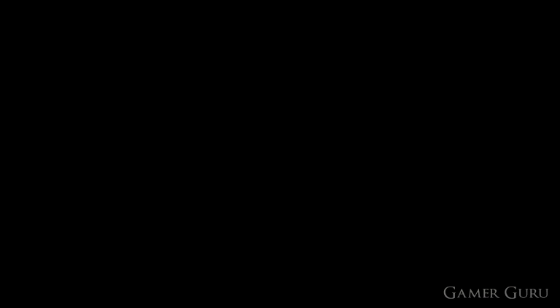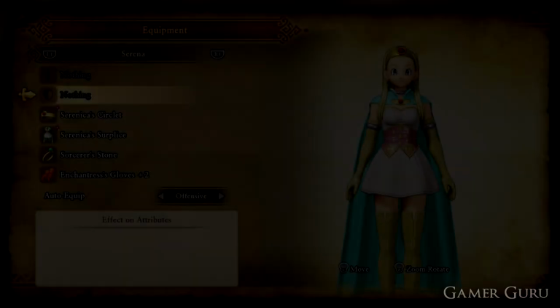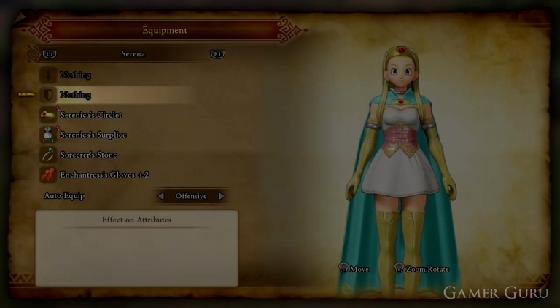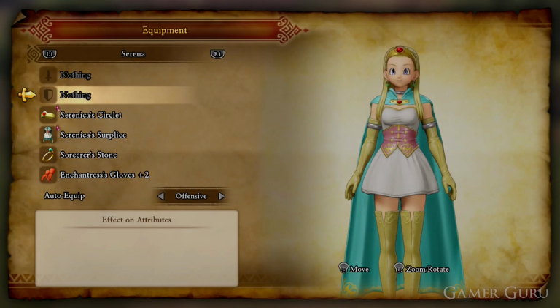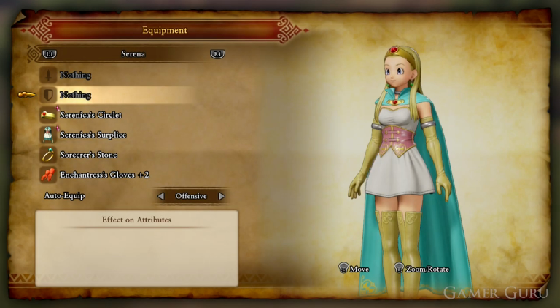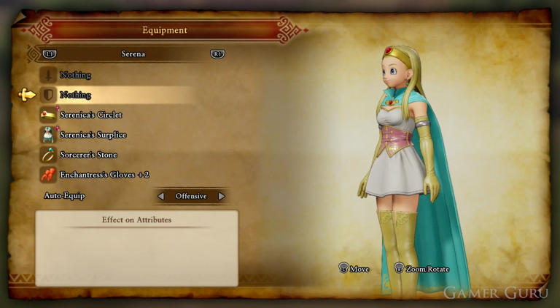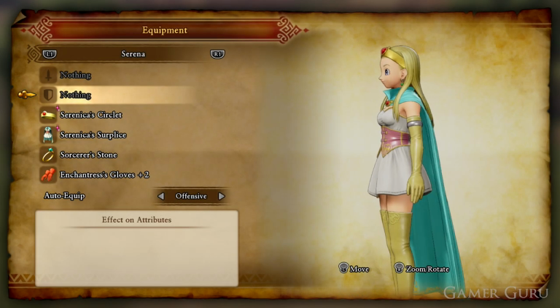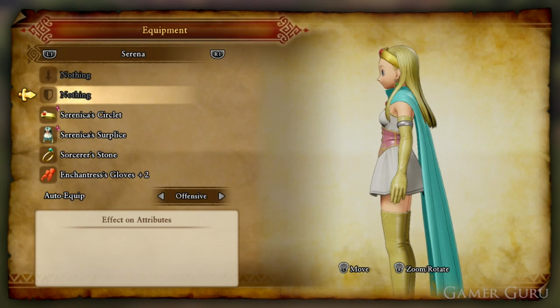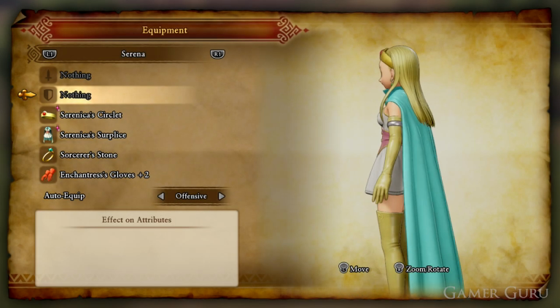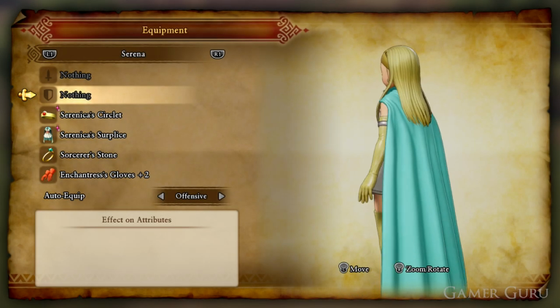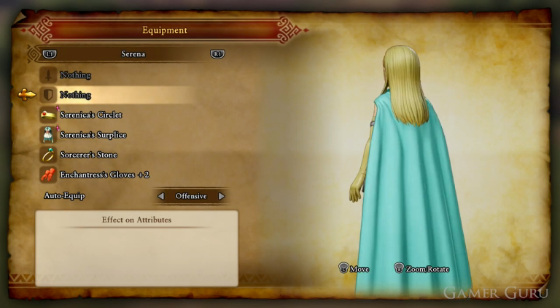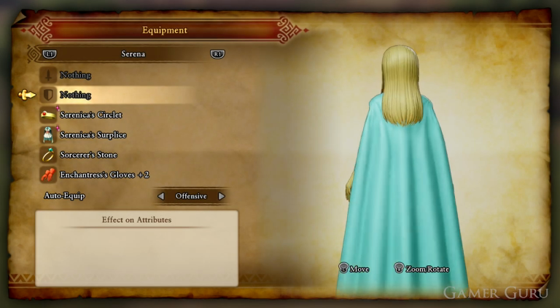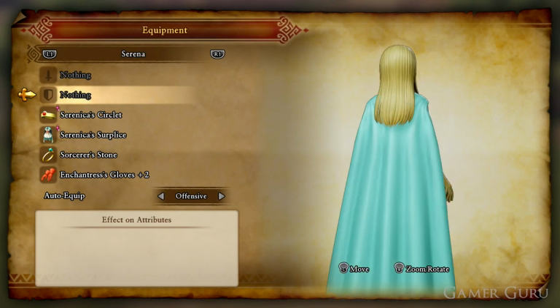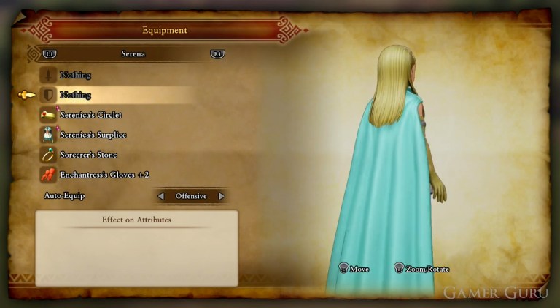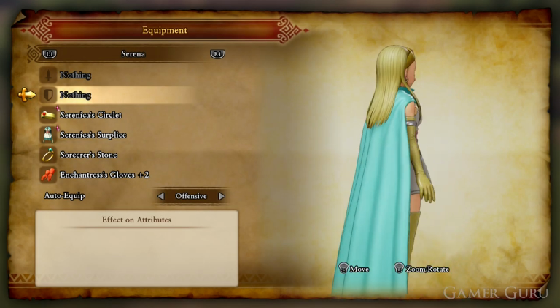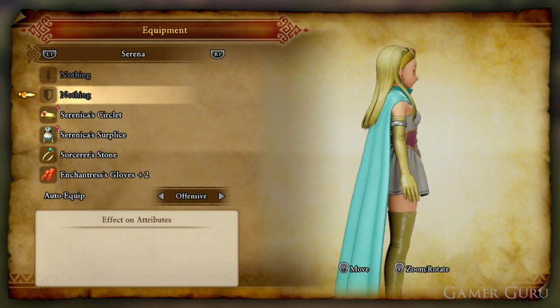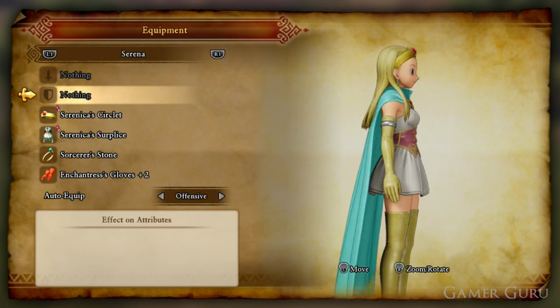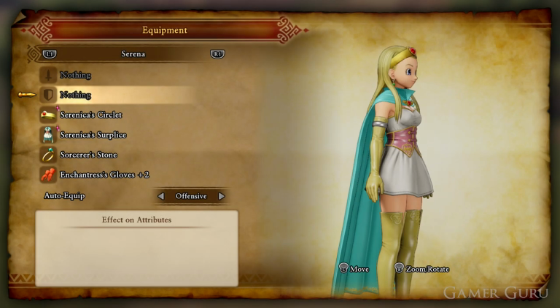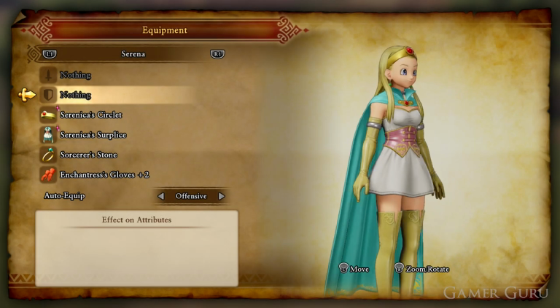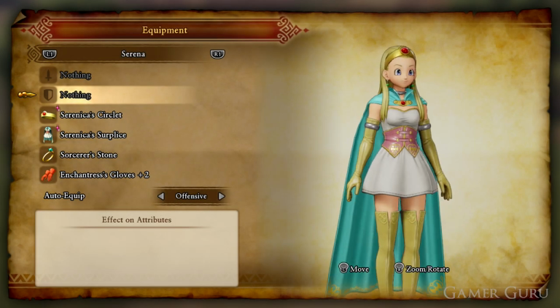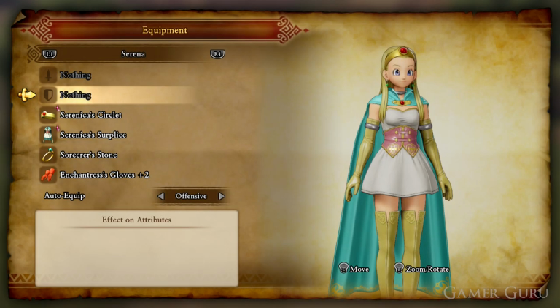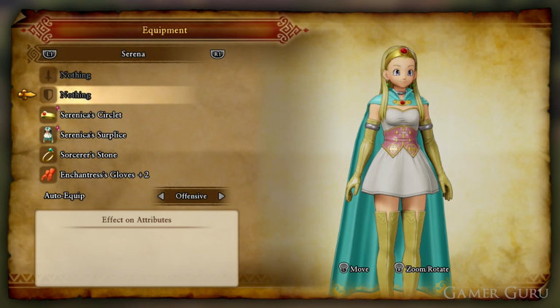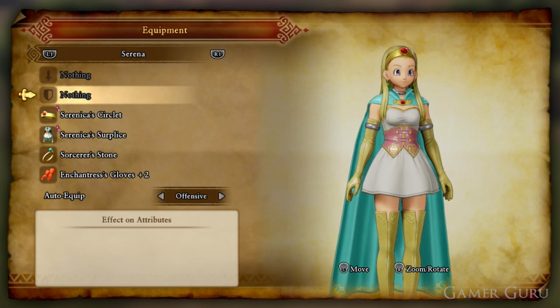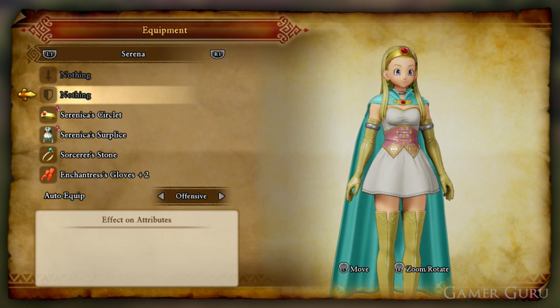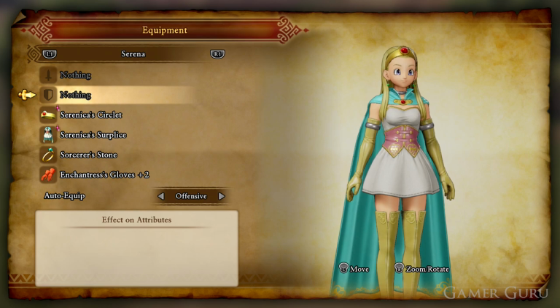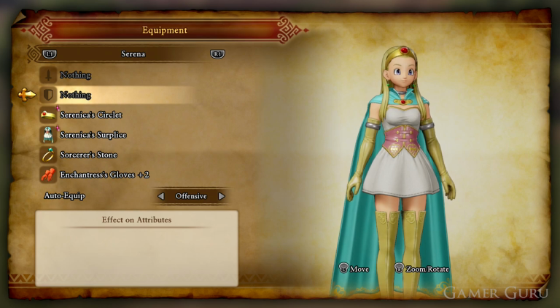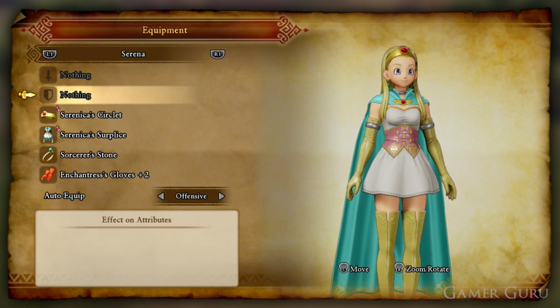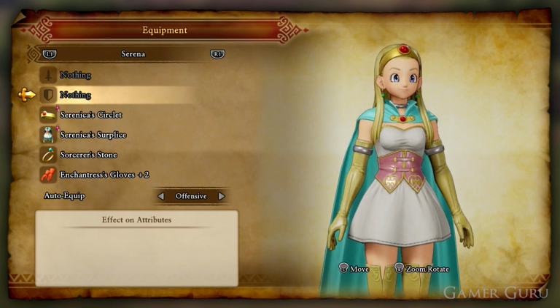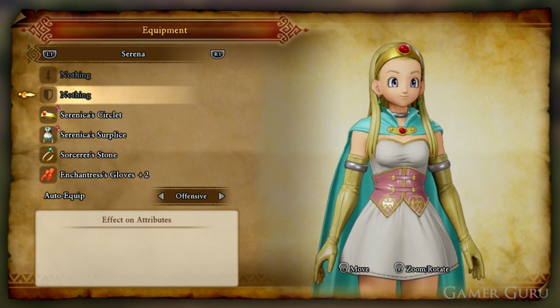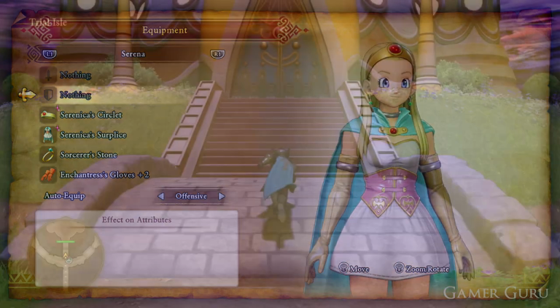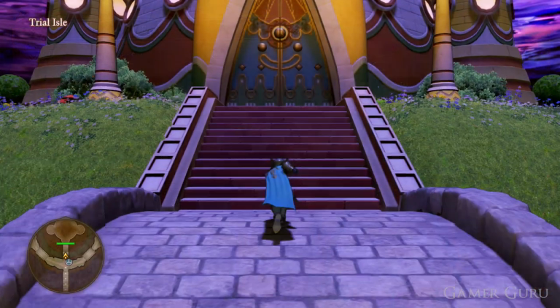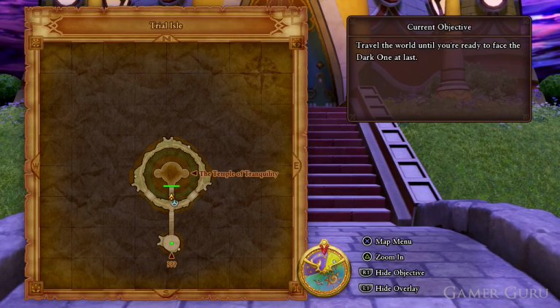Hey, how's it going guys and welcome back. Today we're going to be checking out how to get the Serenica set for Serena, which is her final outfit in Dragon Quest XI.